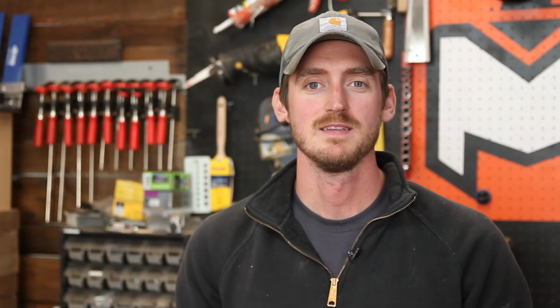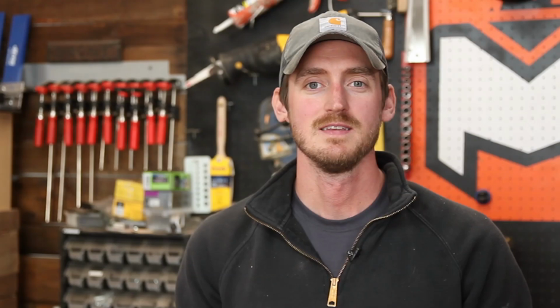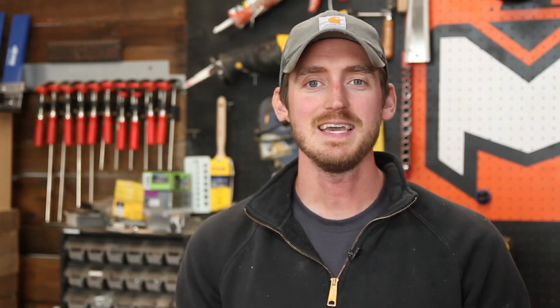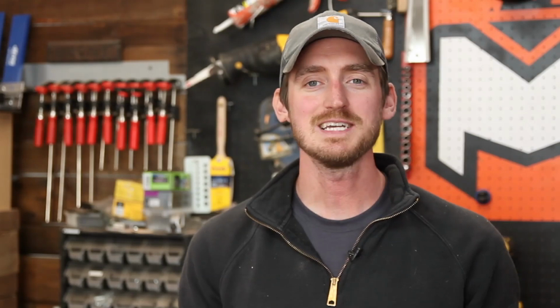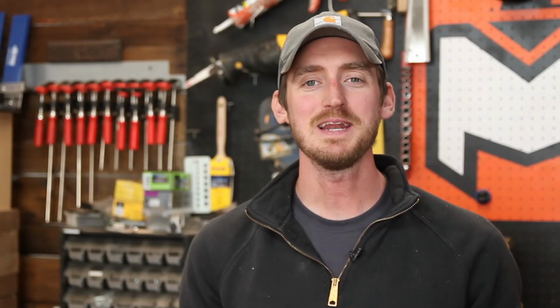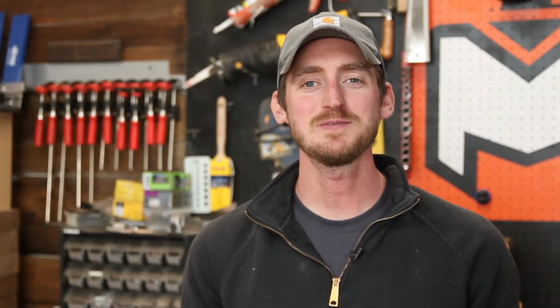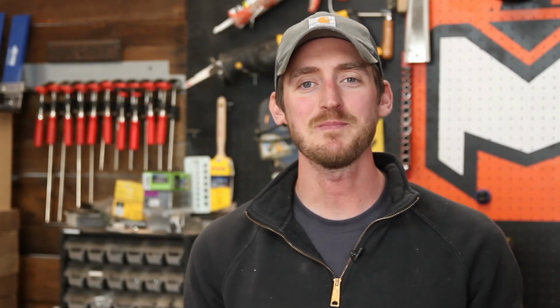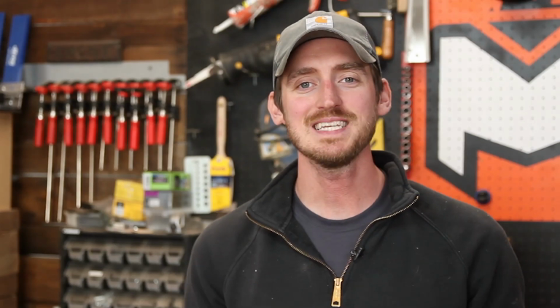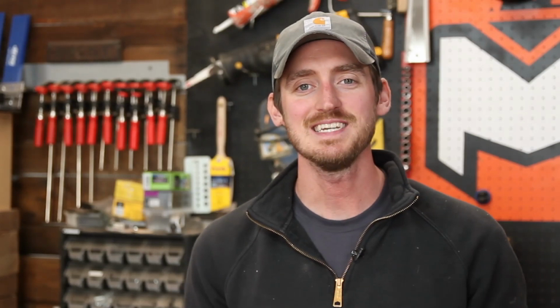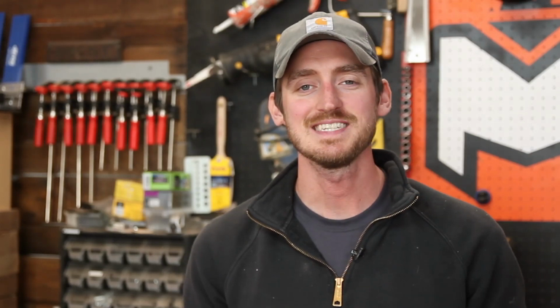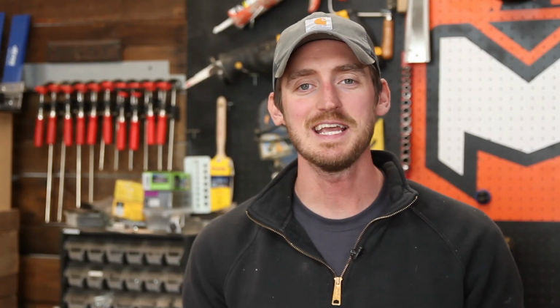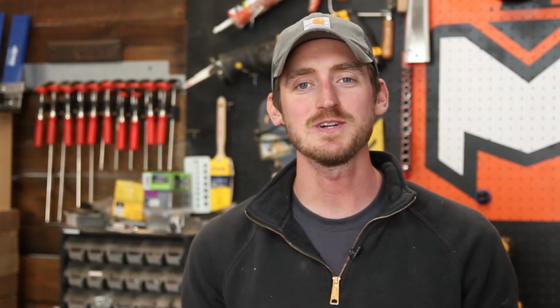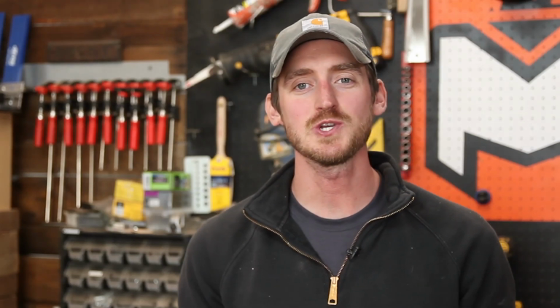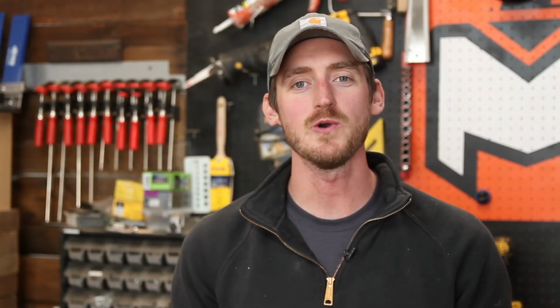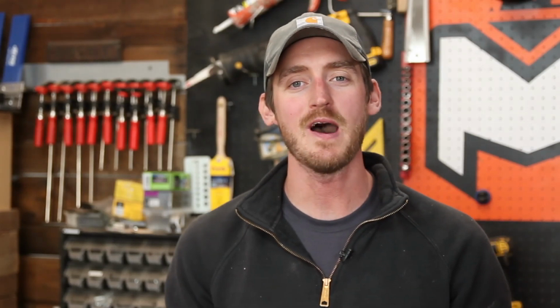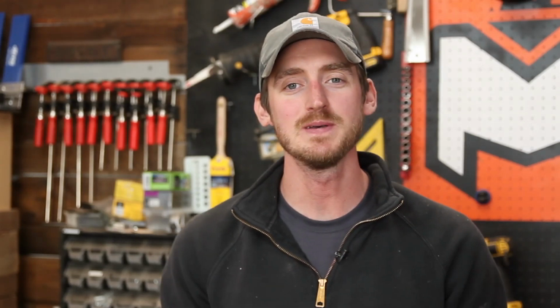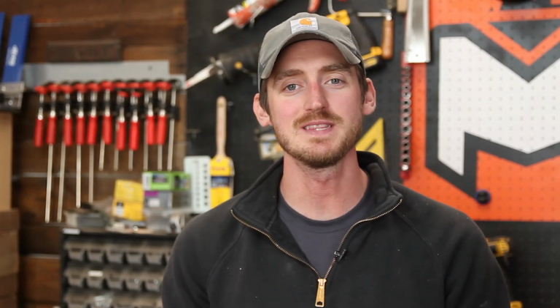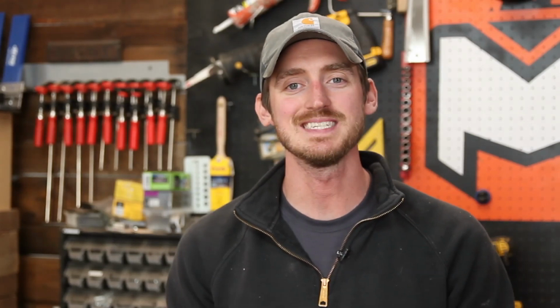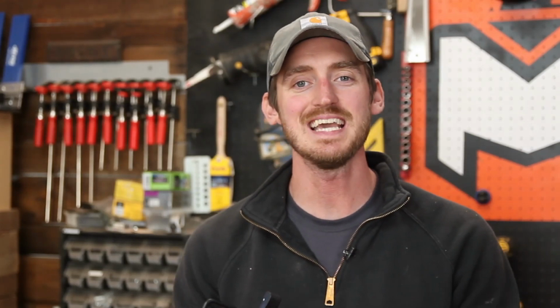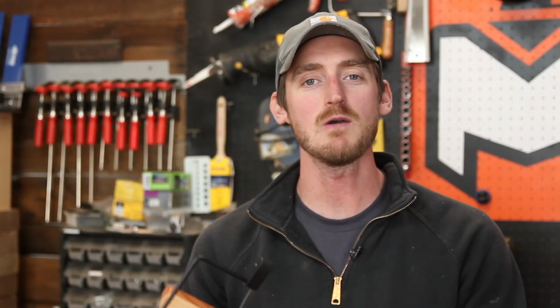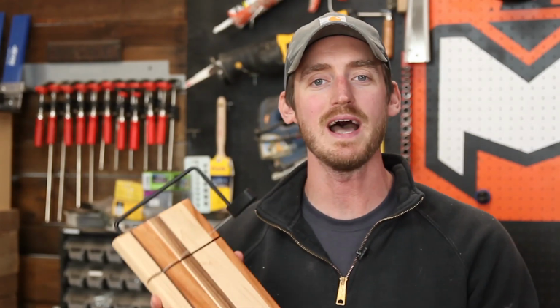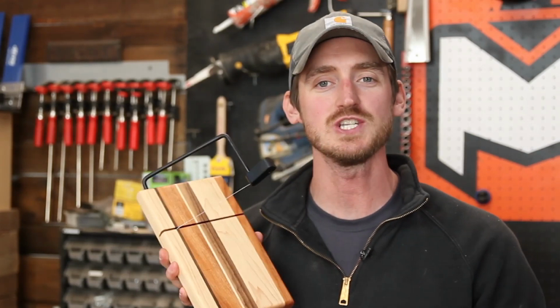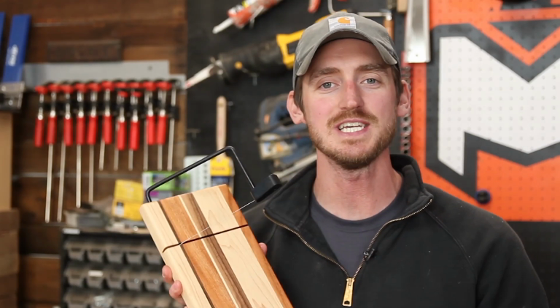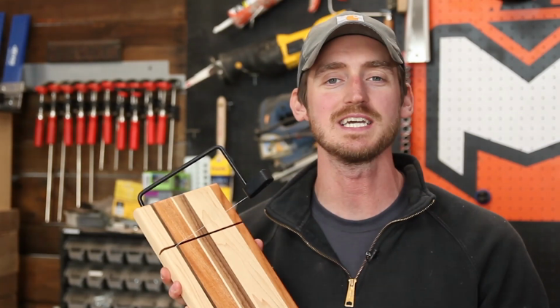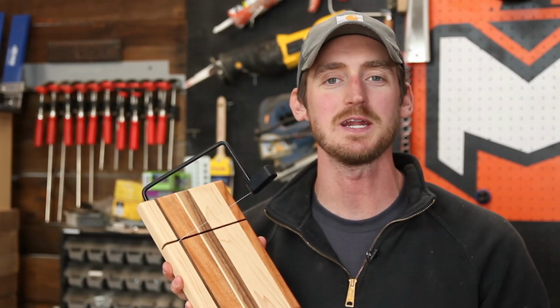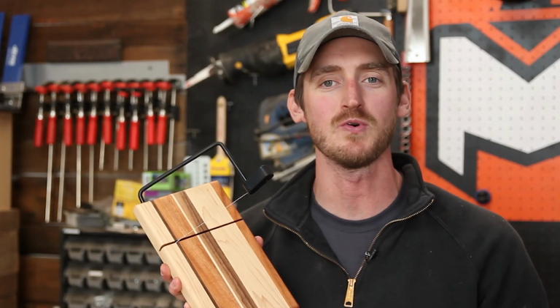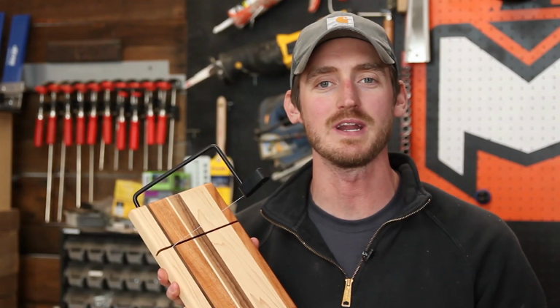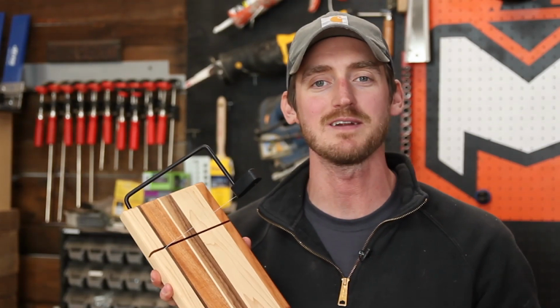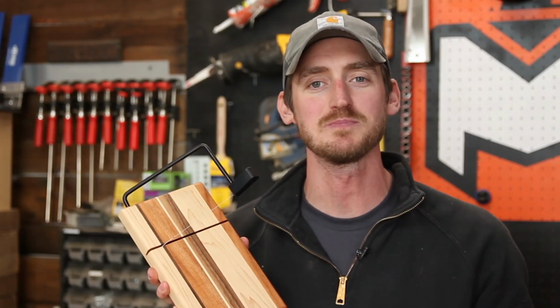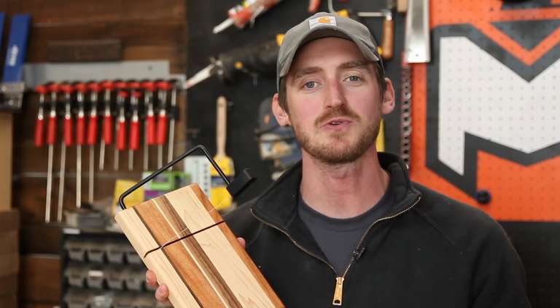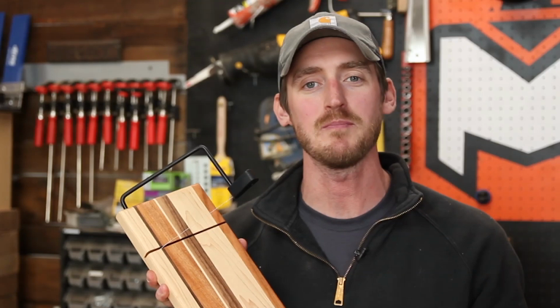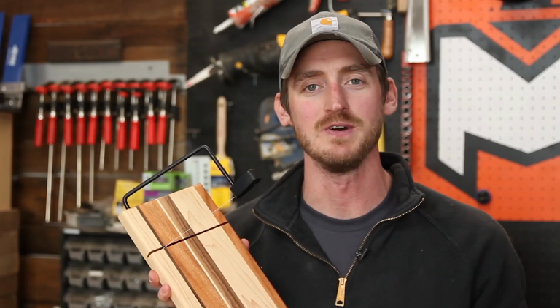Hey guys, my name is Aaron Massey. Today I'm going to show you how I built this DIY cheese cutting board out of some scrap wood.